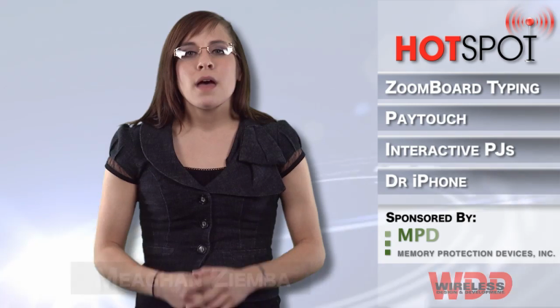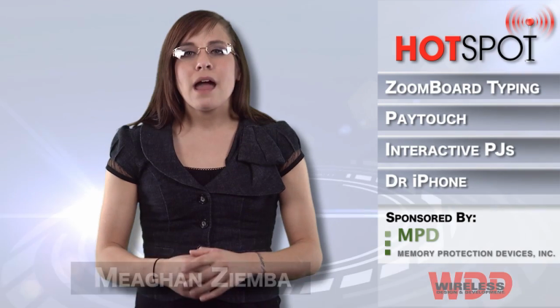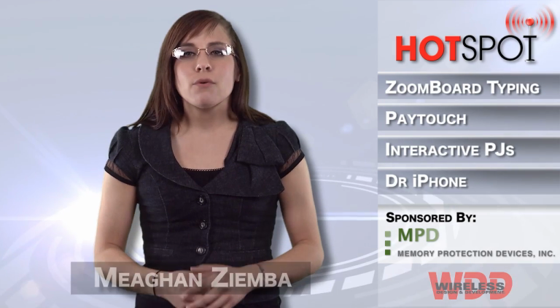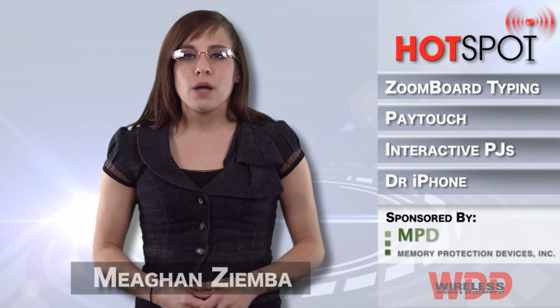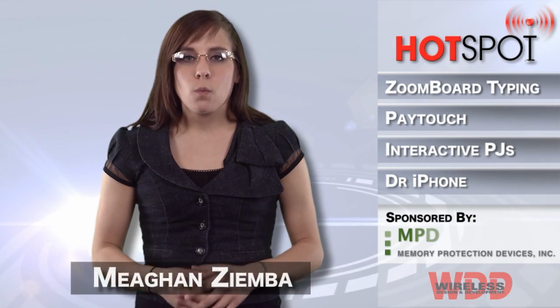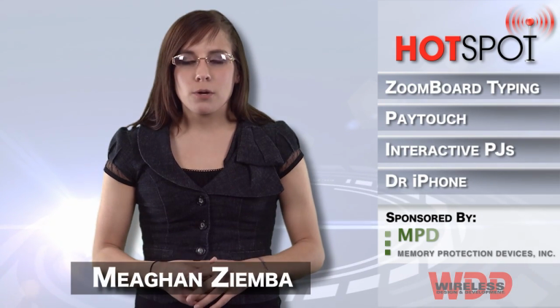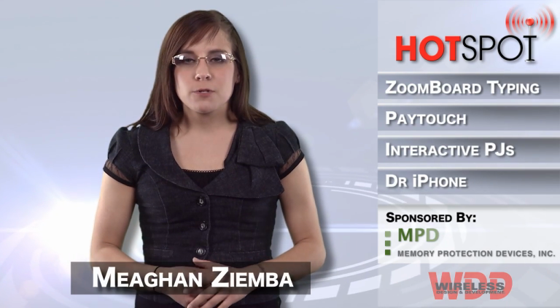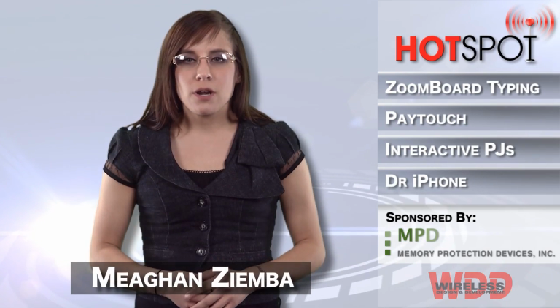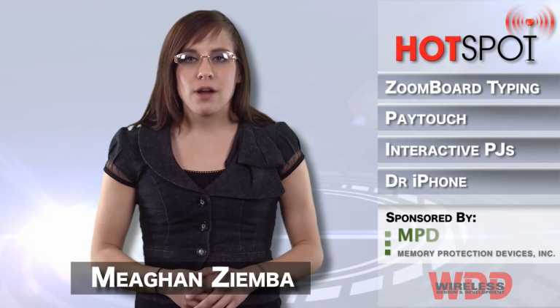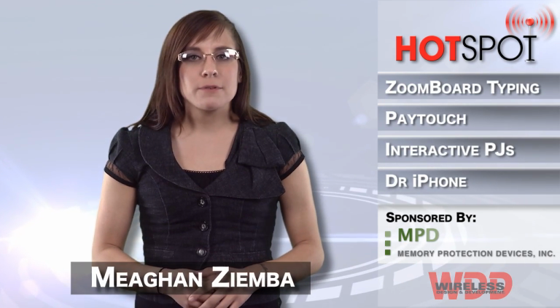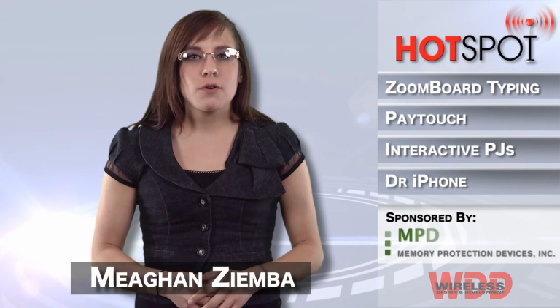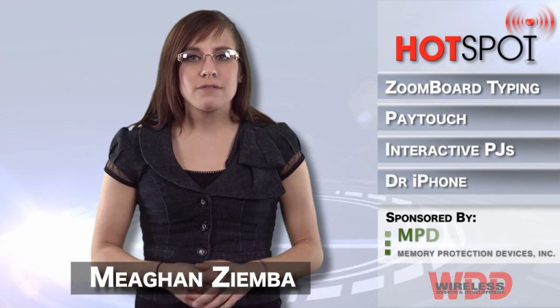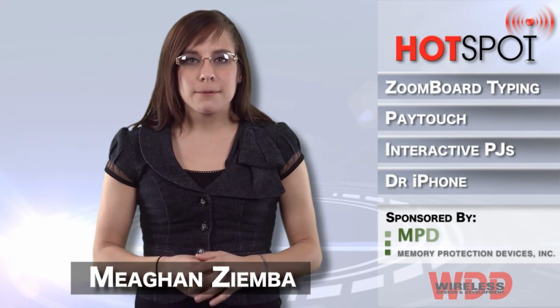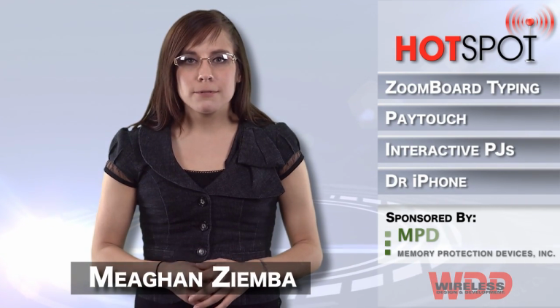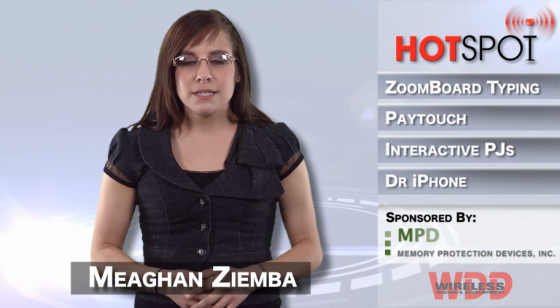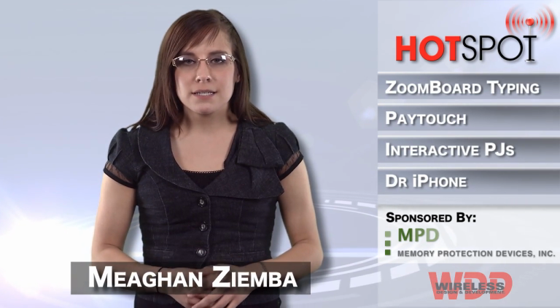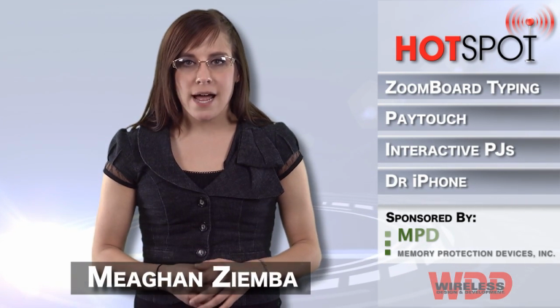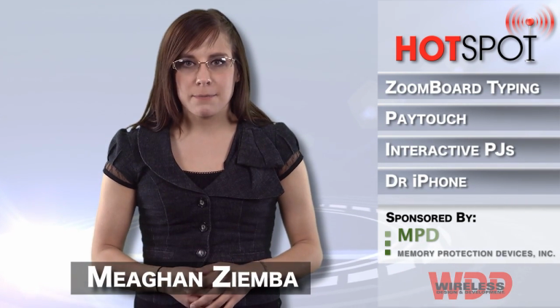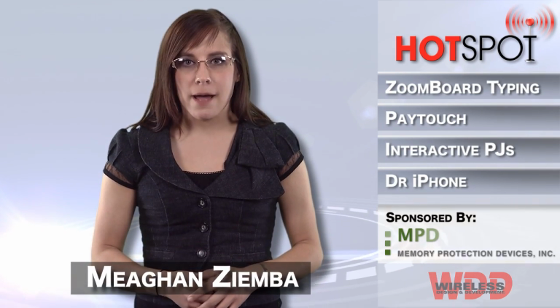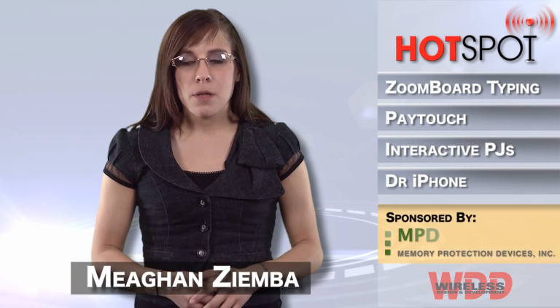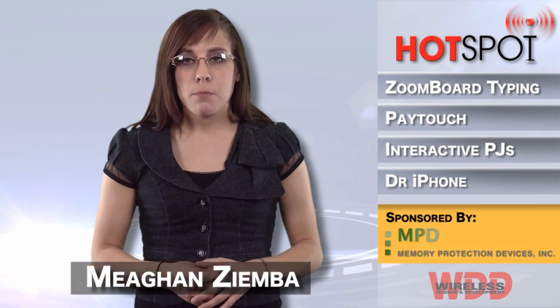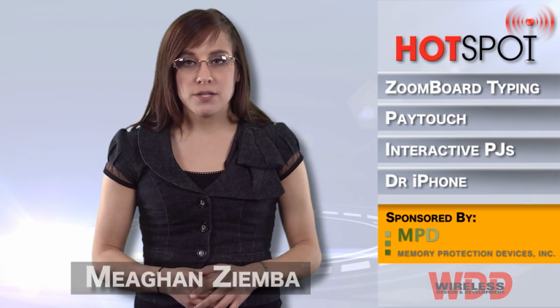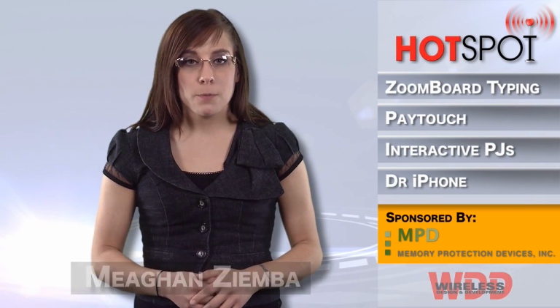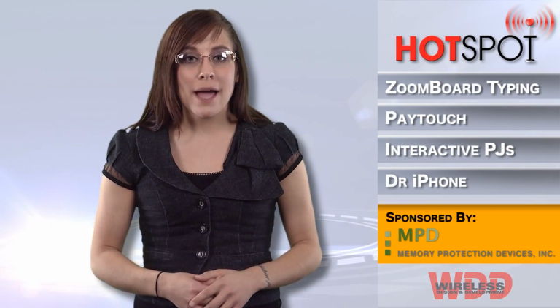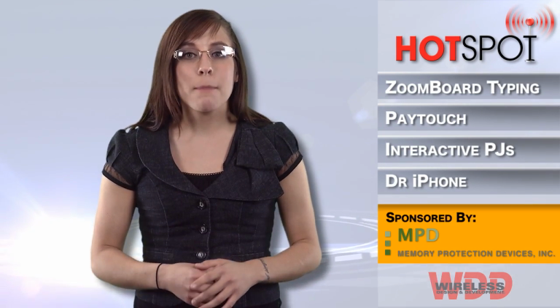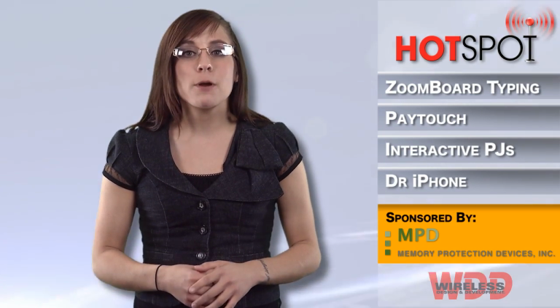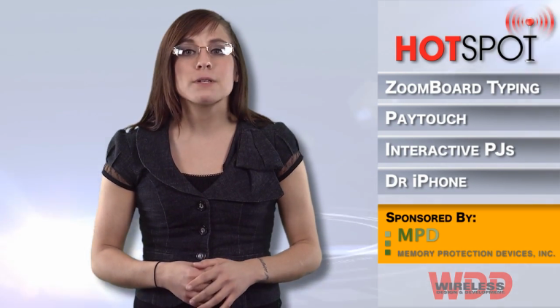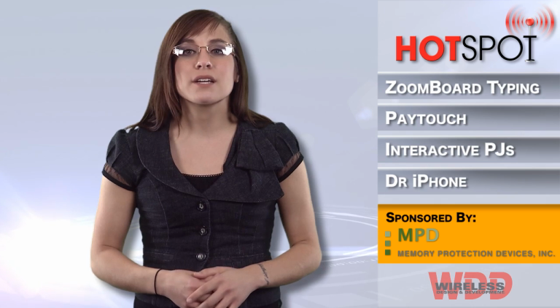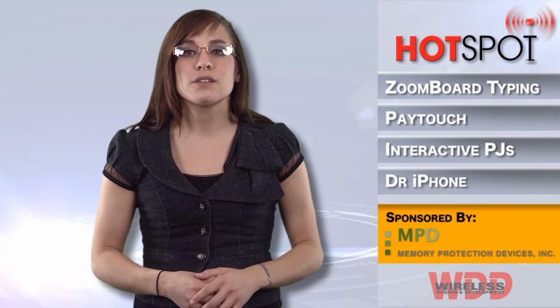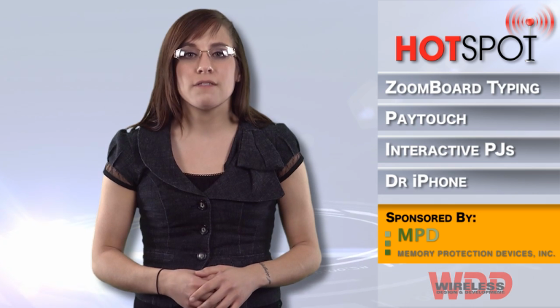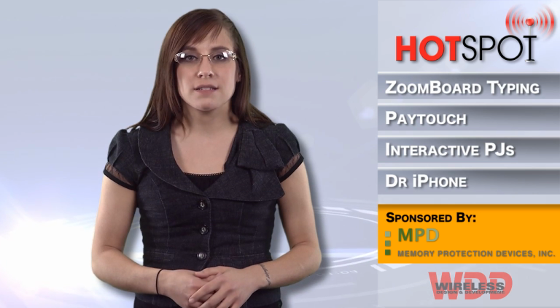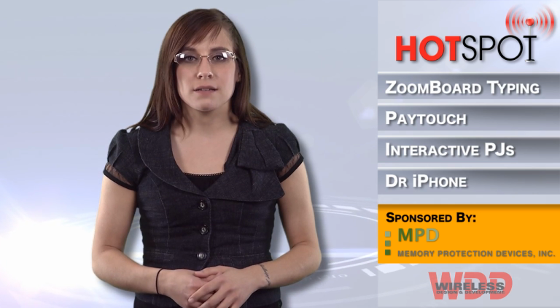Hi everyone, welcome to another episode of WDD's Hotspot, brought to you by Memory Protection Devices.